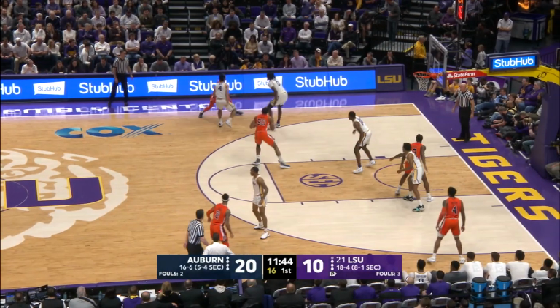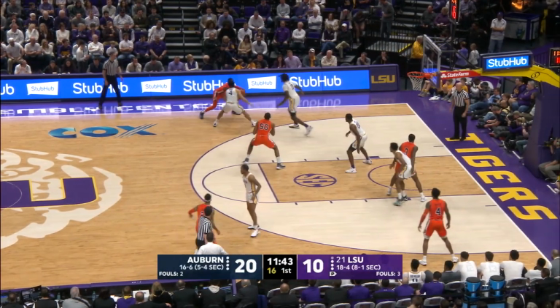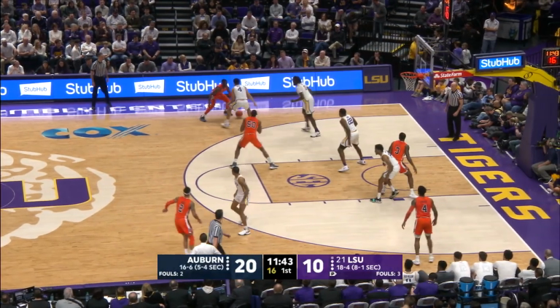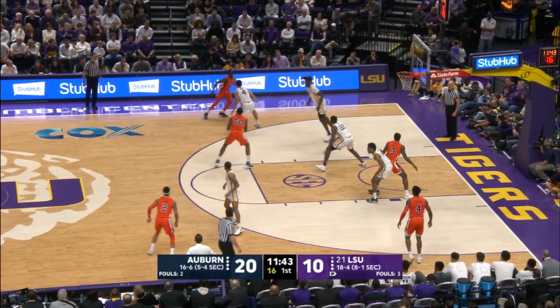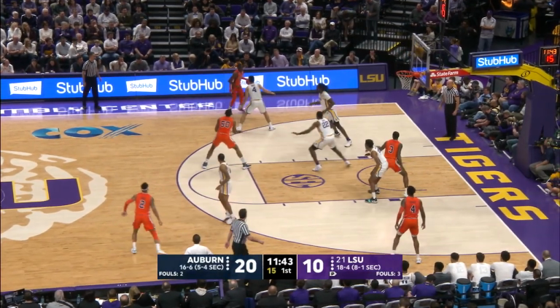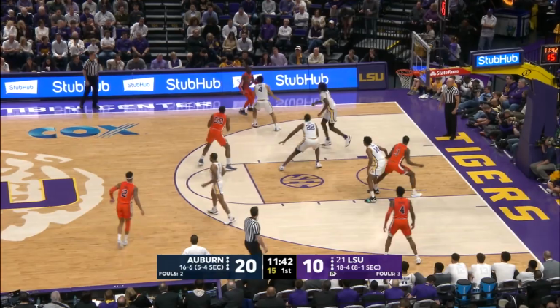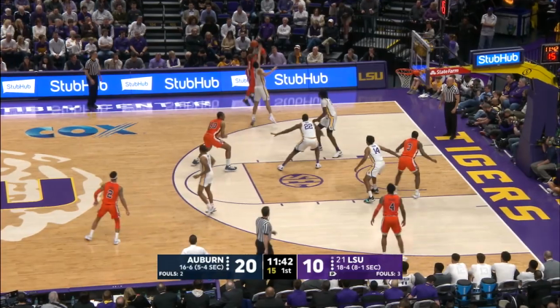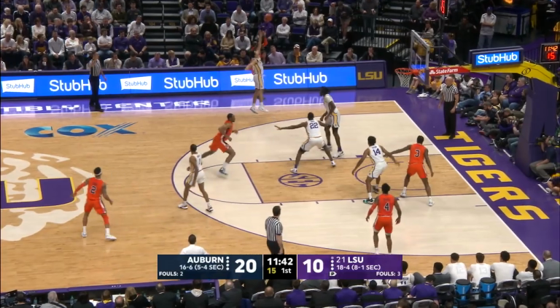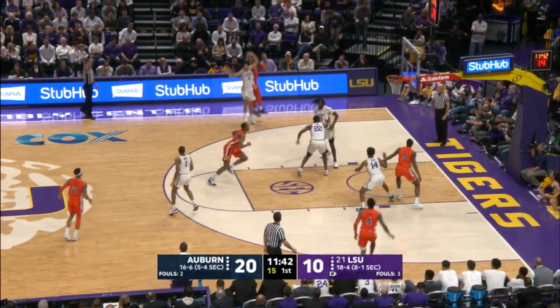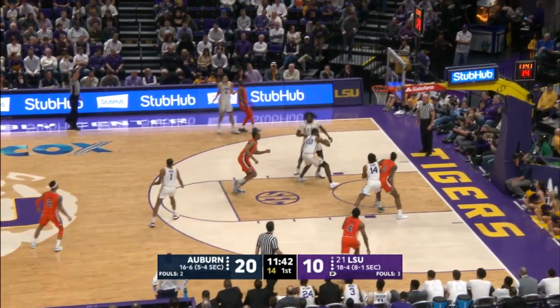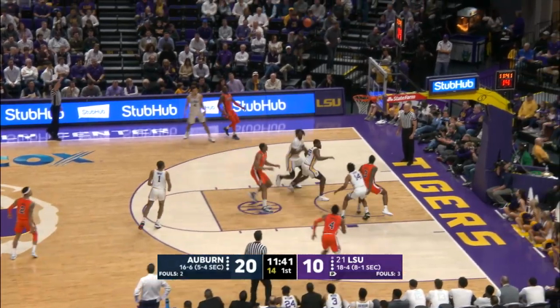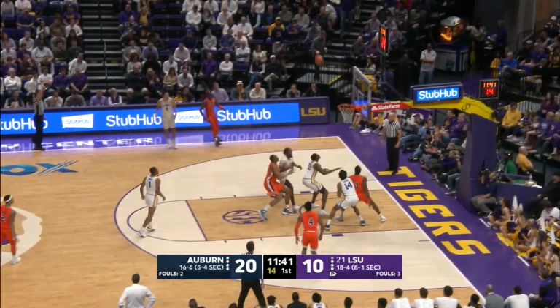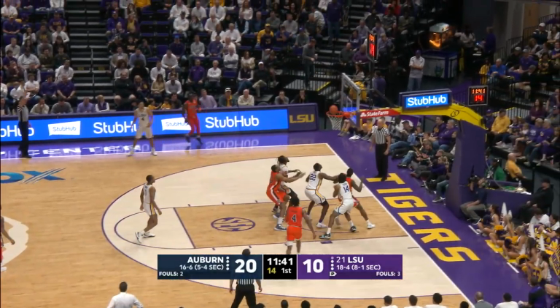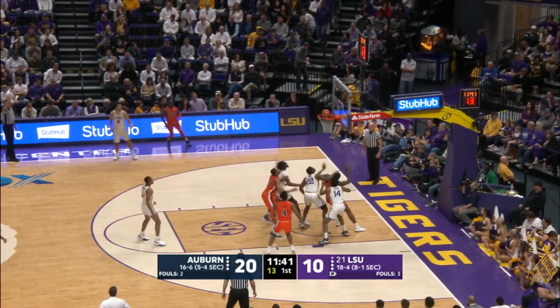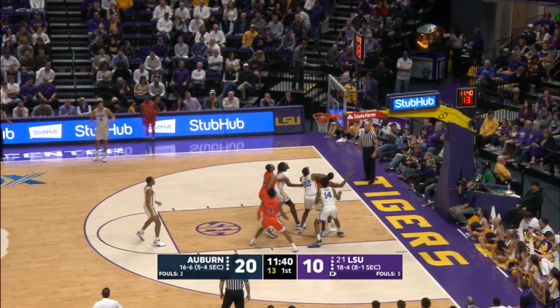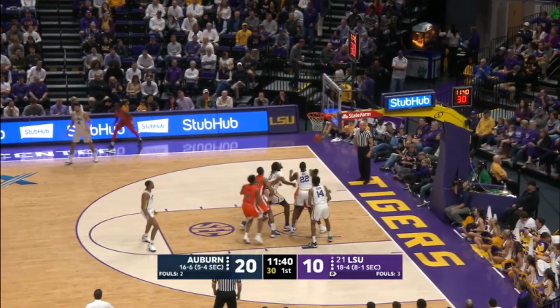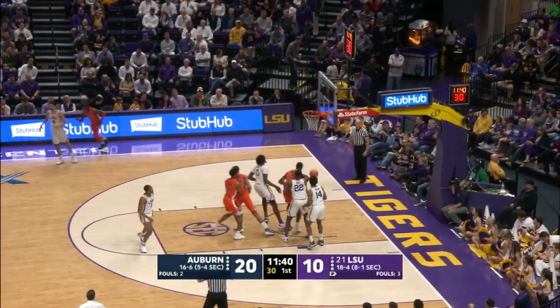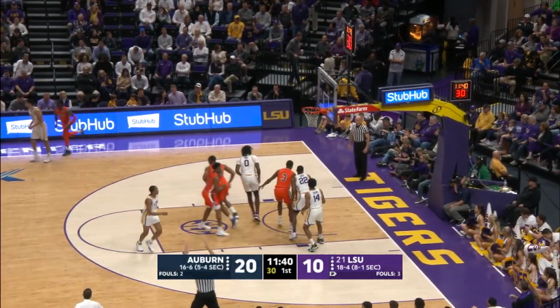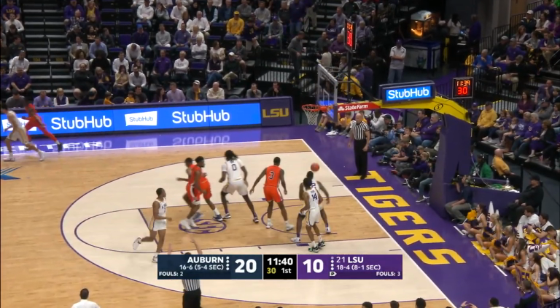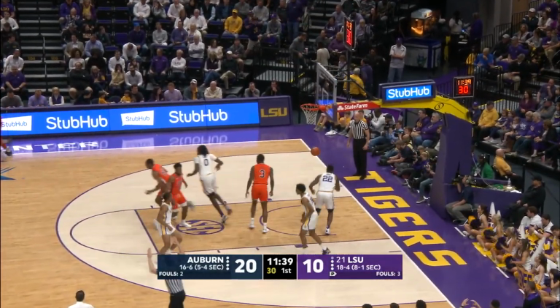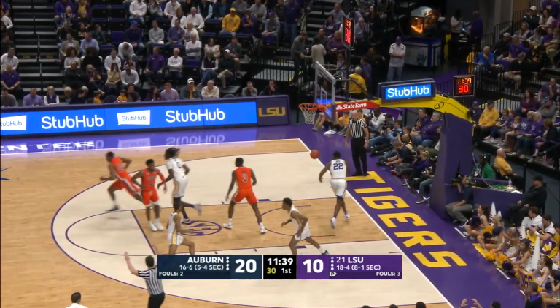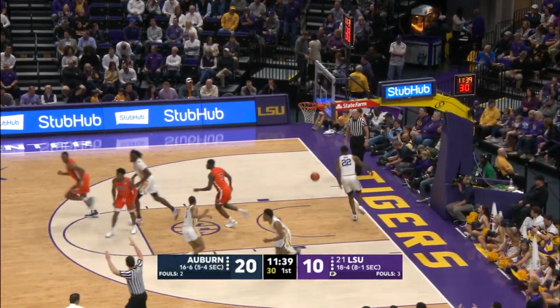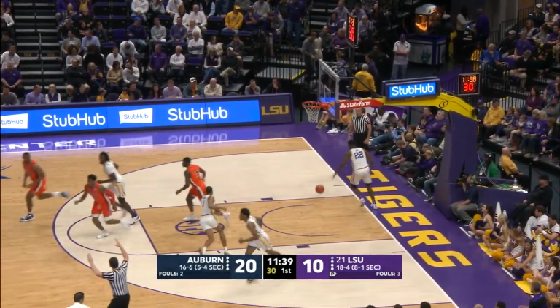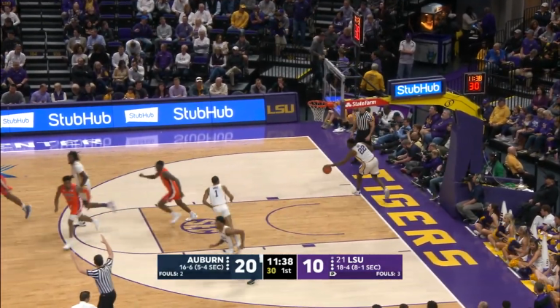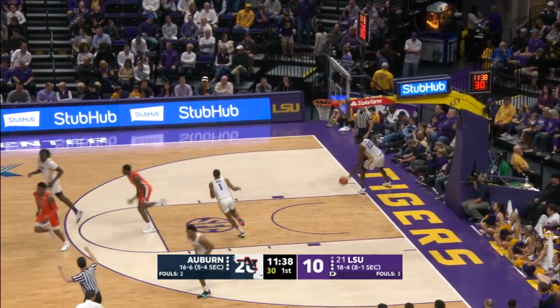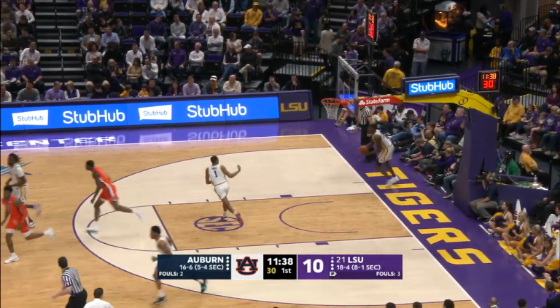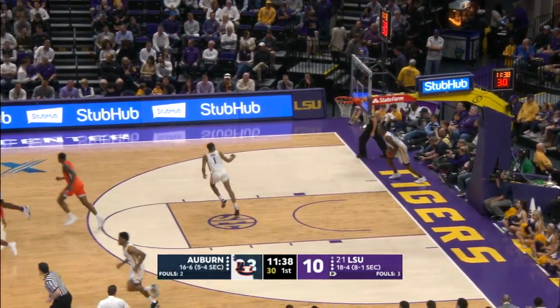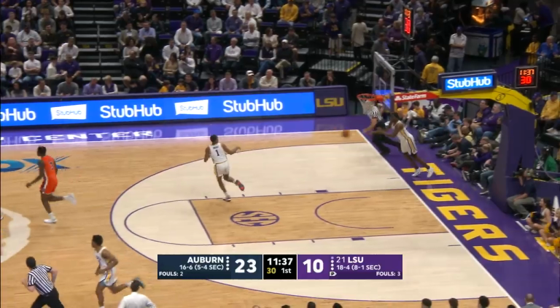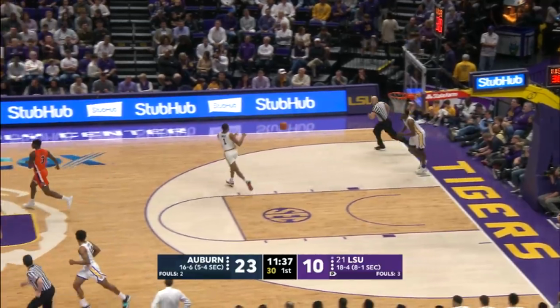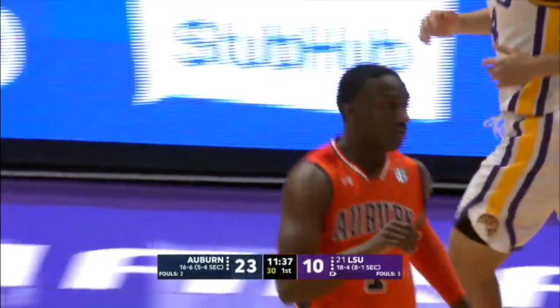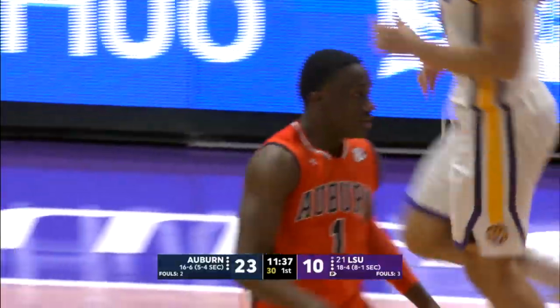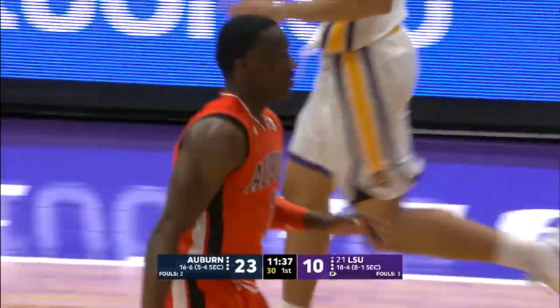Harper, guarded by Mays, shoots the three over him and he rattles it in. Big time shot.